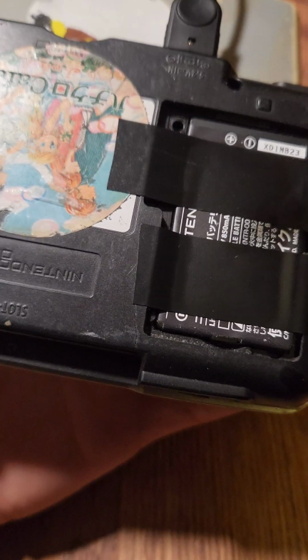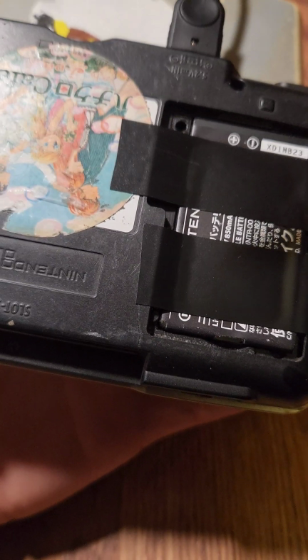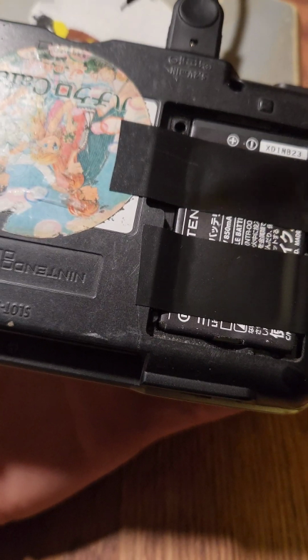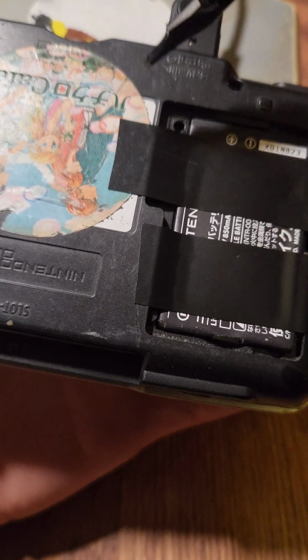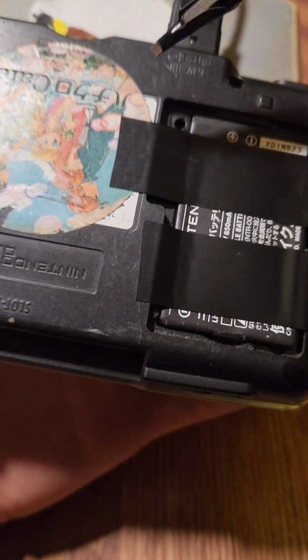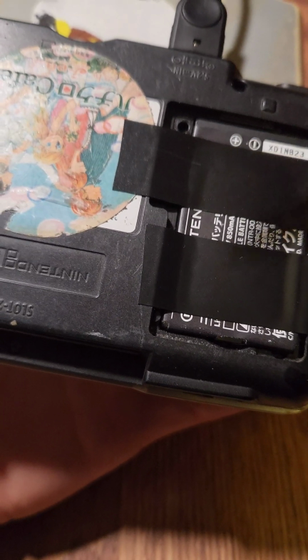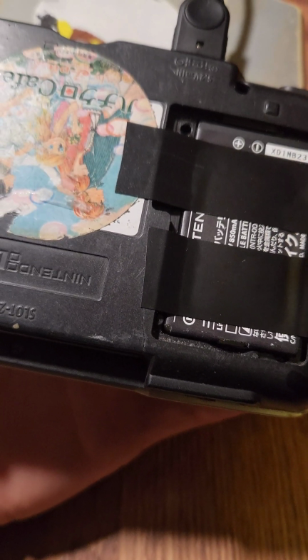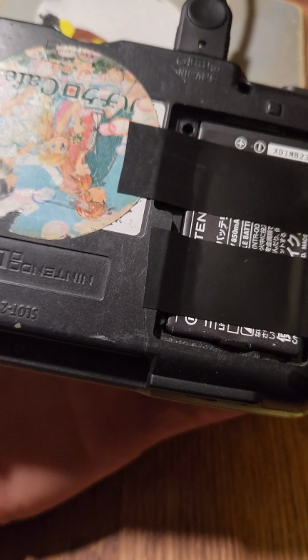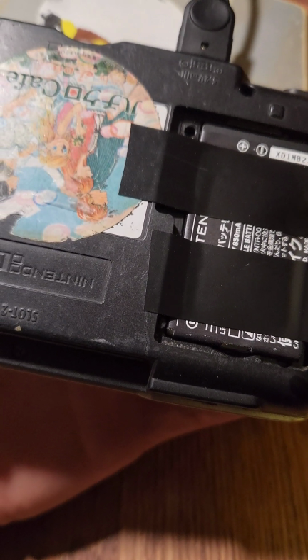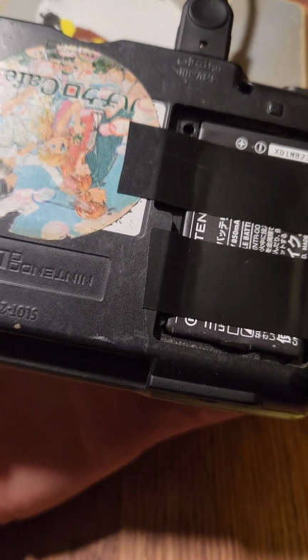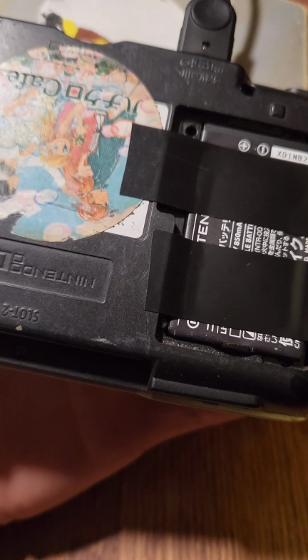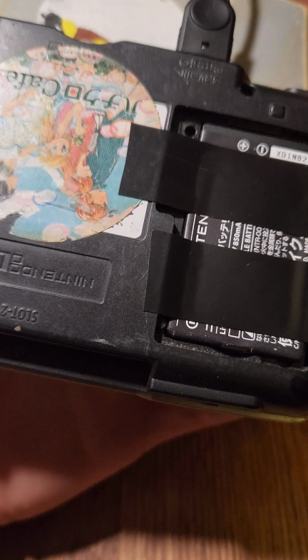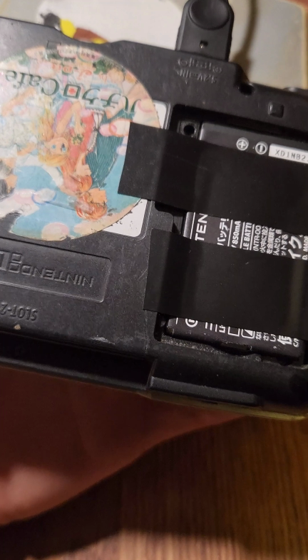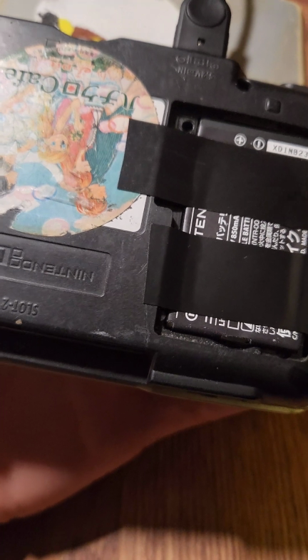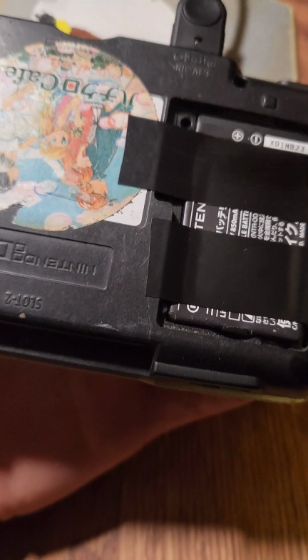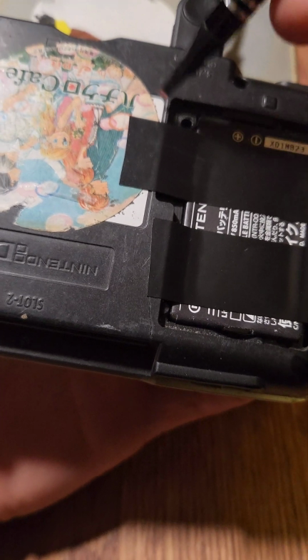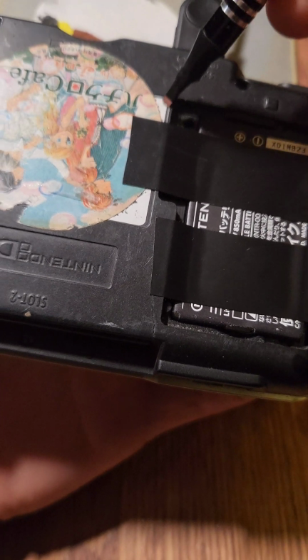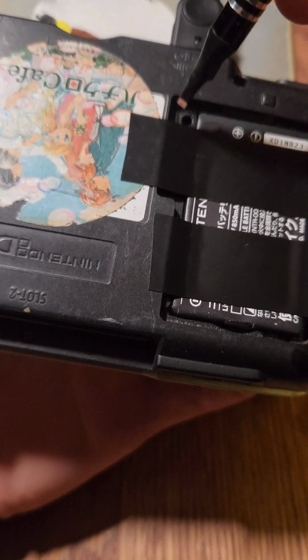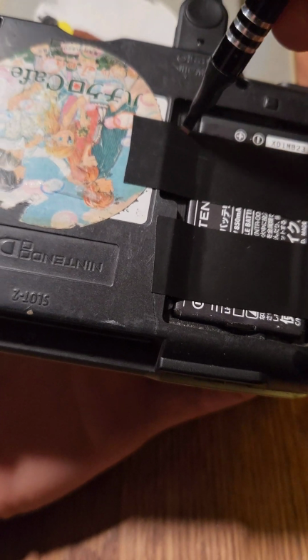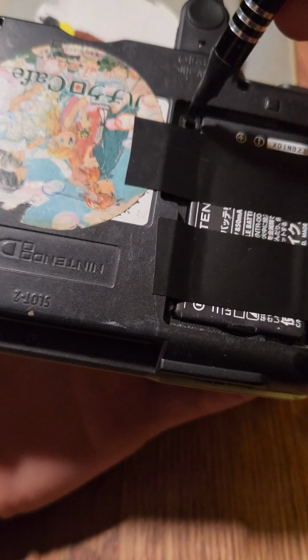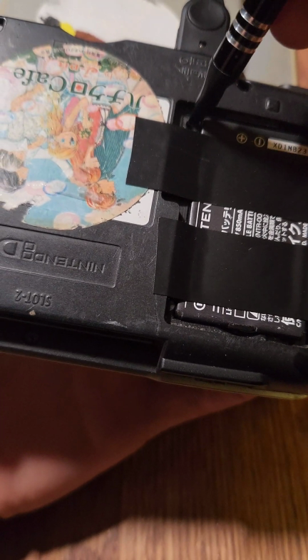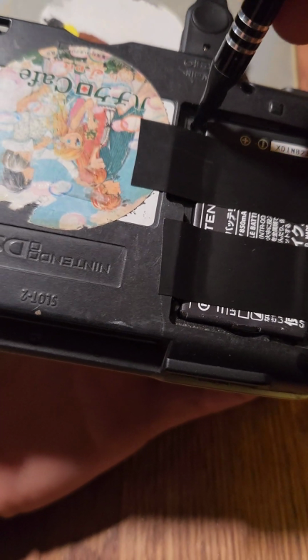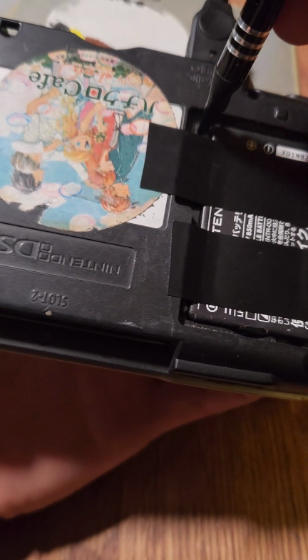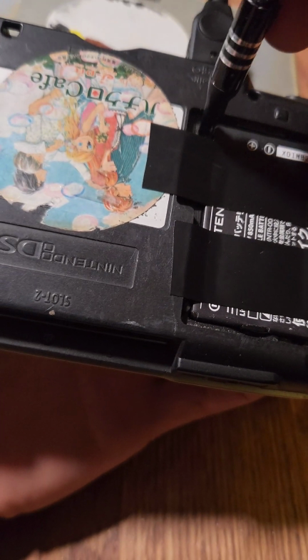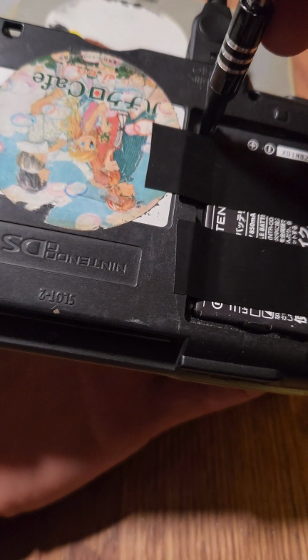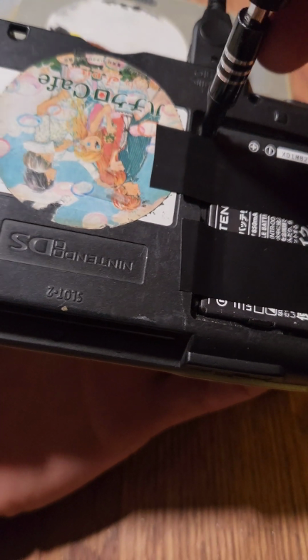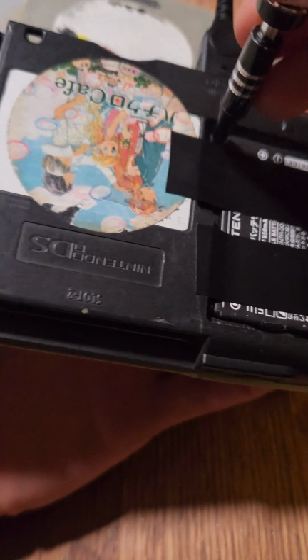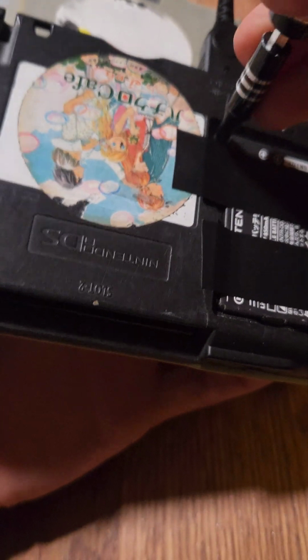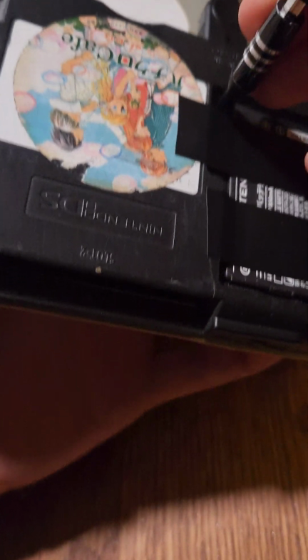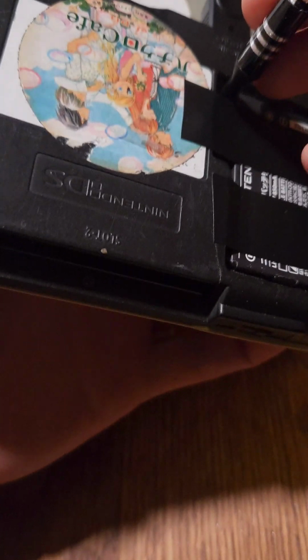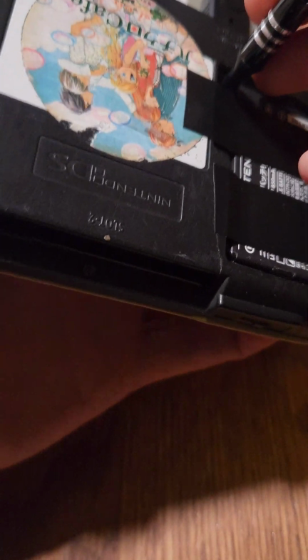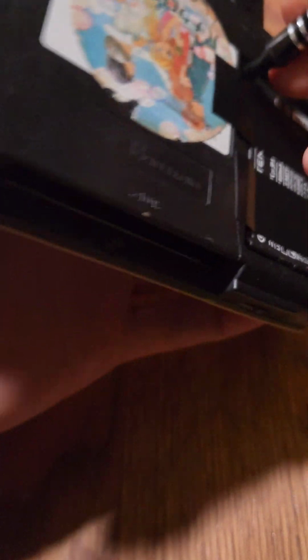As a reminder, this is a risky process. If something goes wrong, you could very easily break your system.